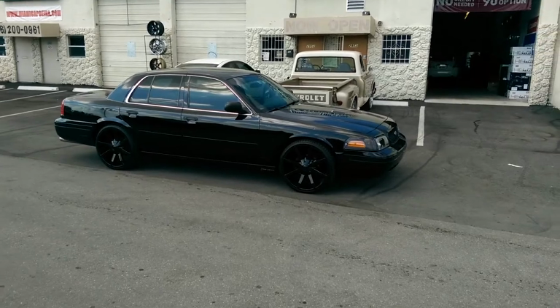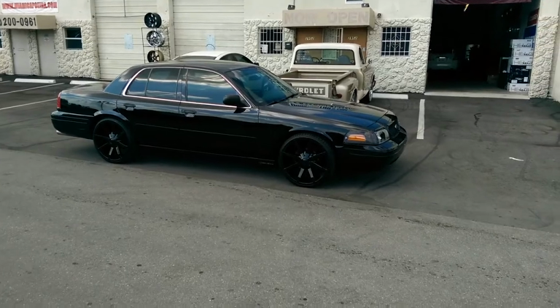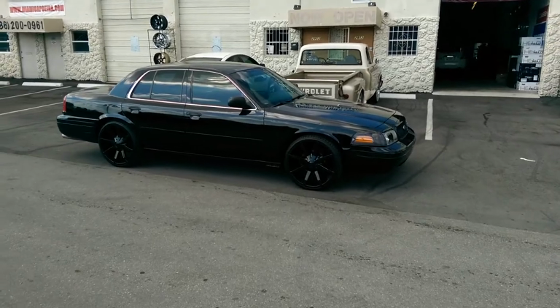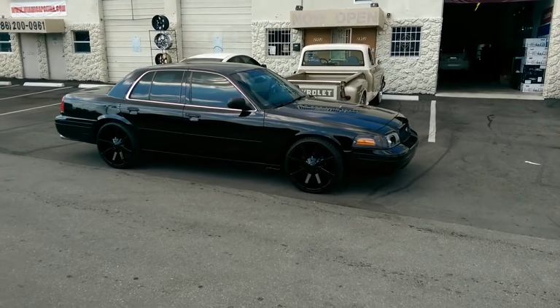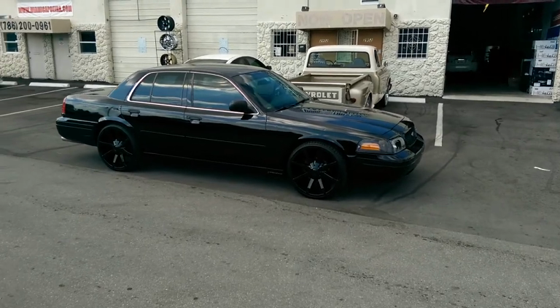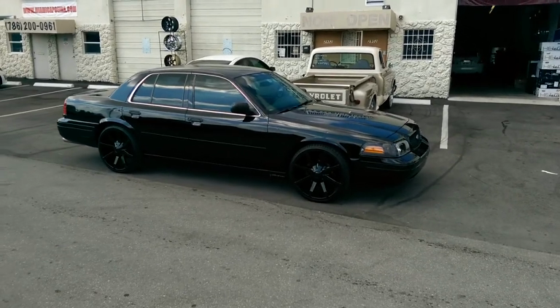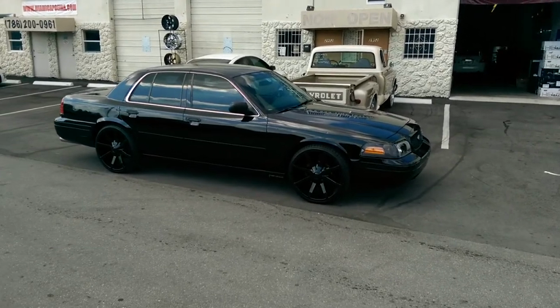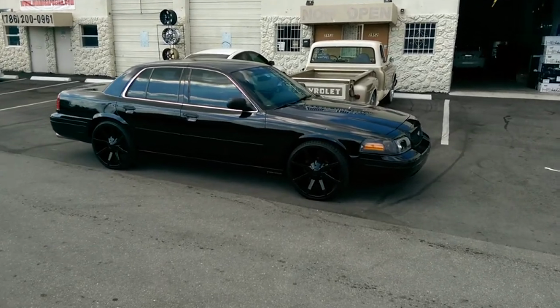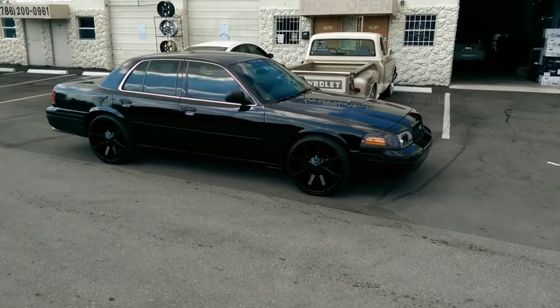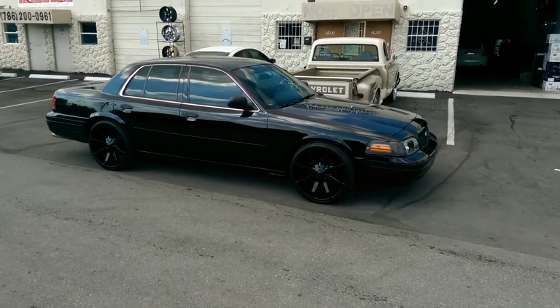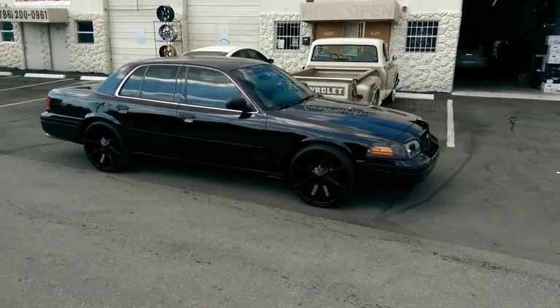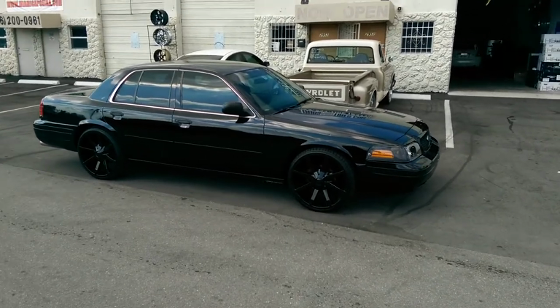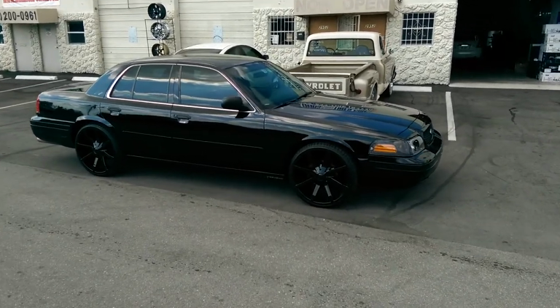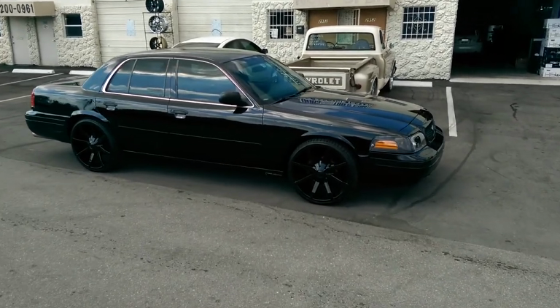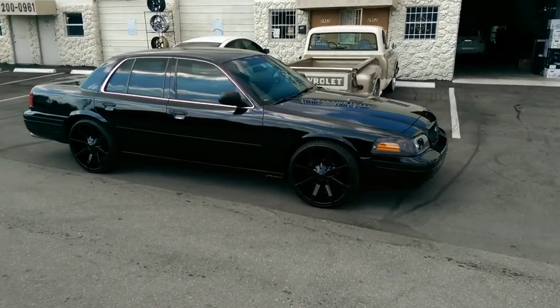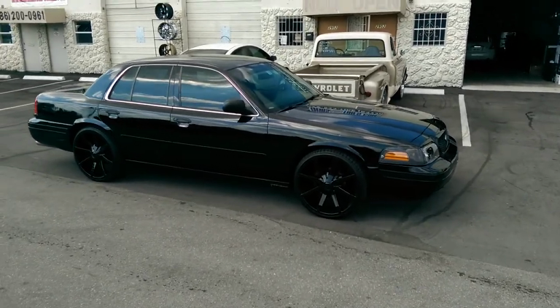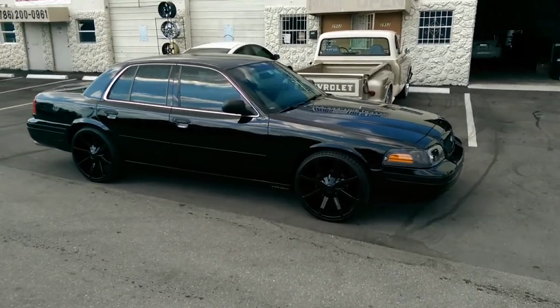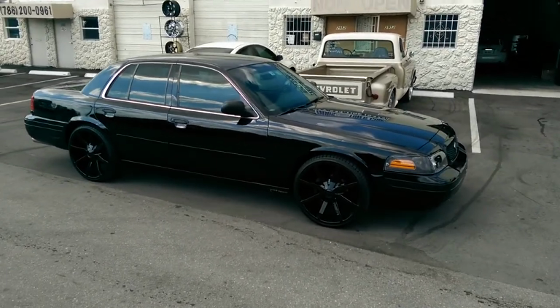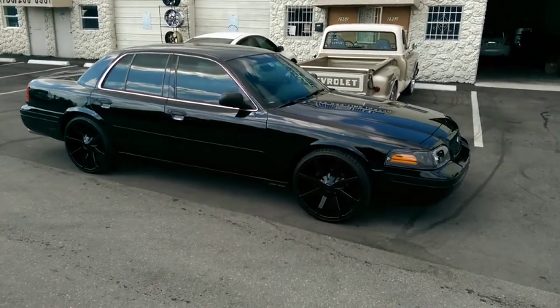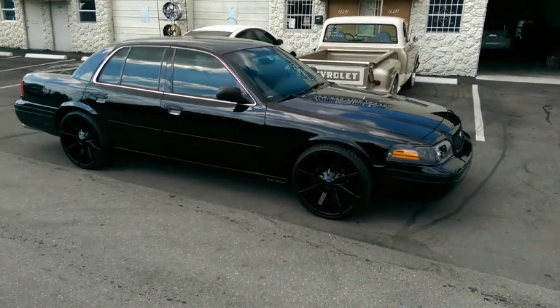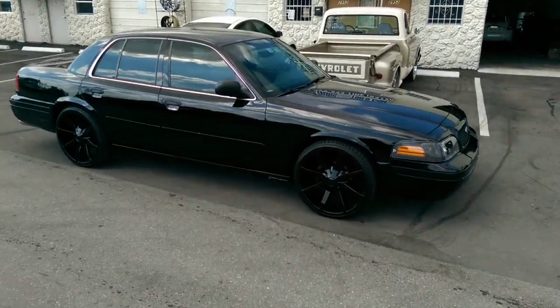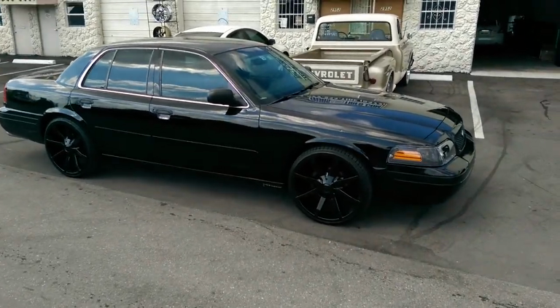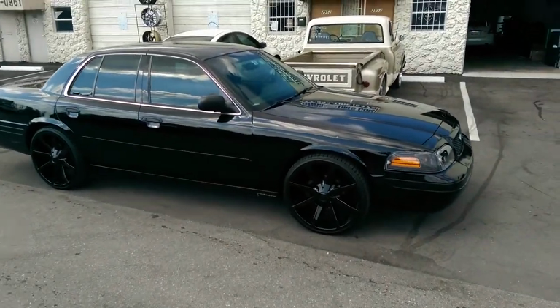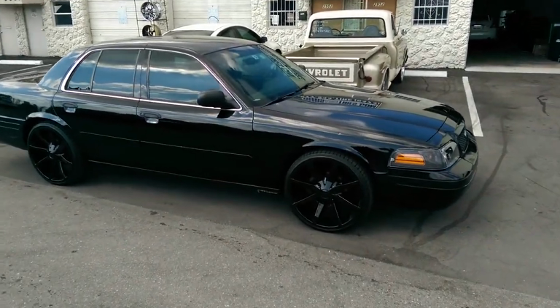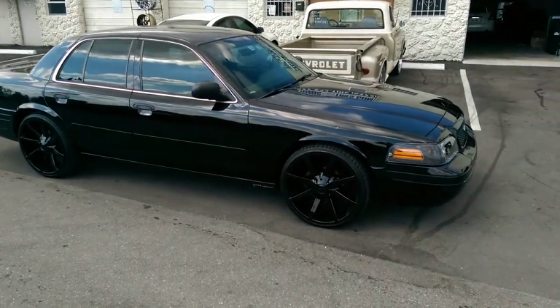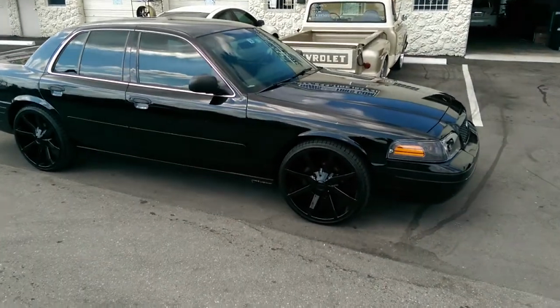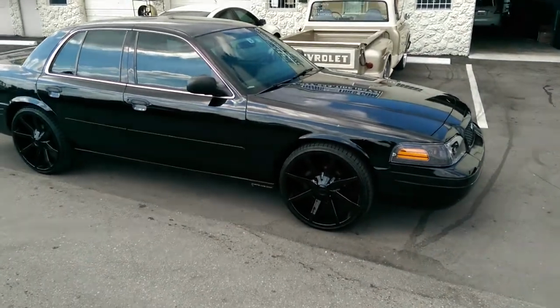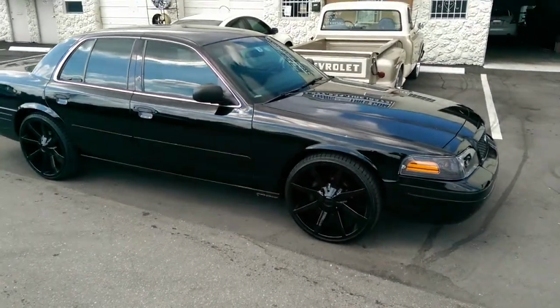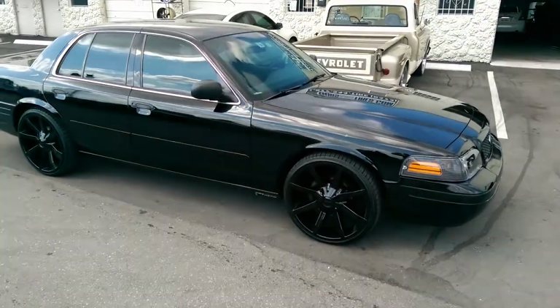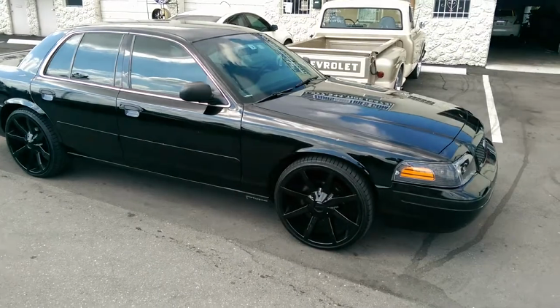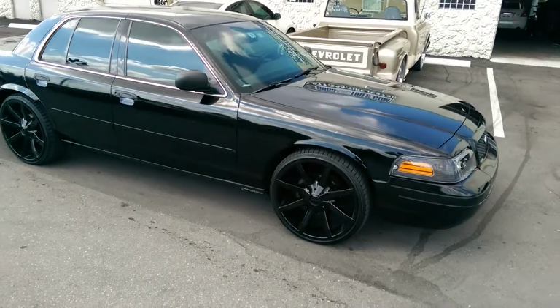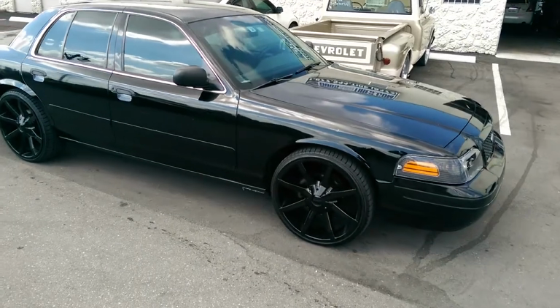This is your boy KB from Dubs and Tires TV at DubsandTires.com — tires, wheels, and more shipped to your door.